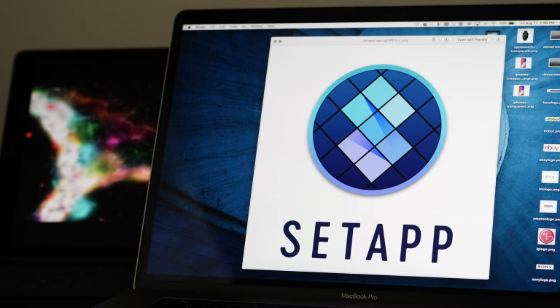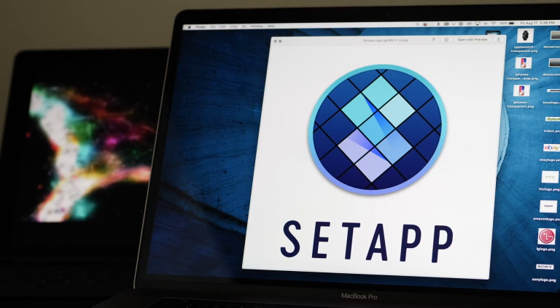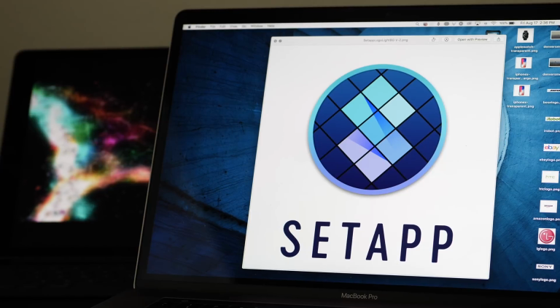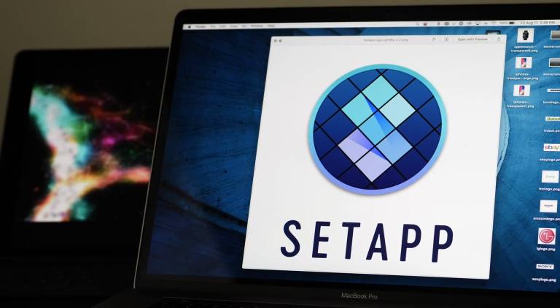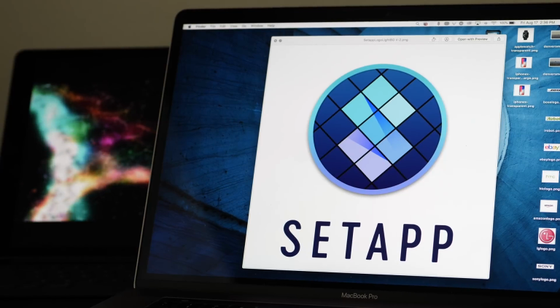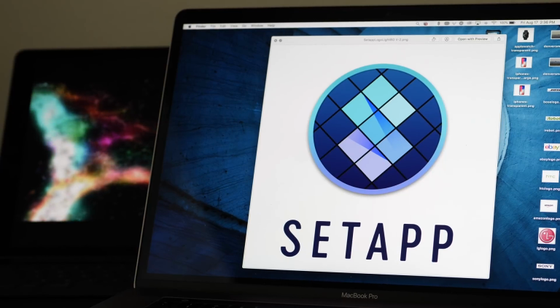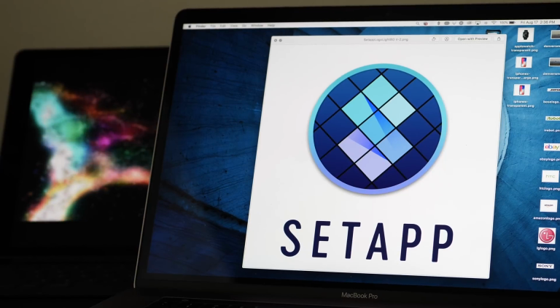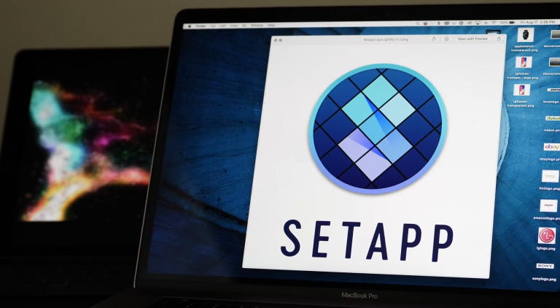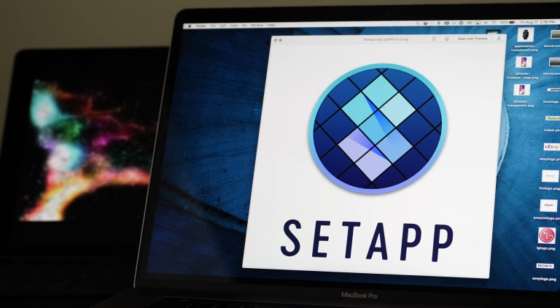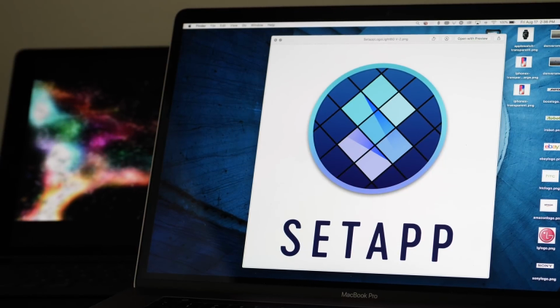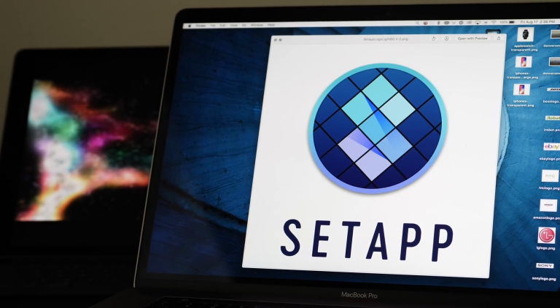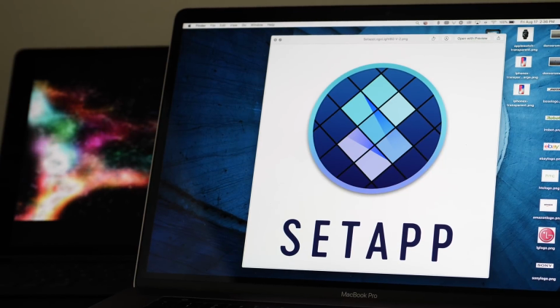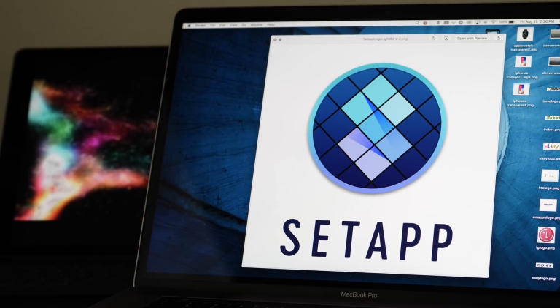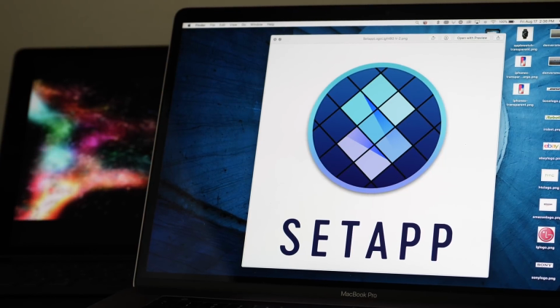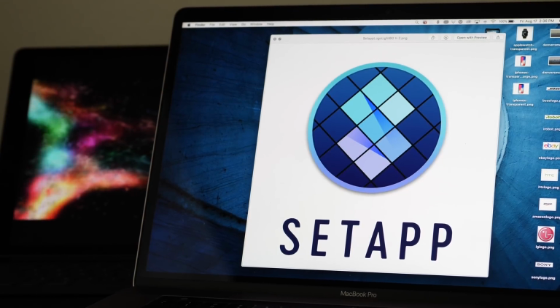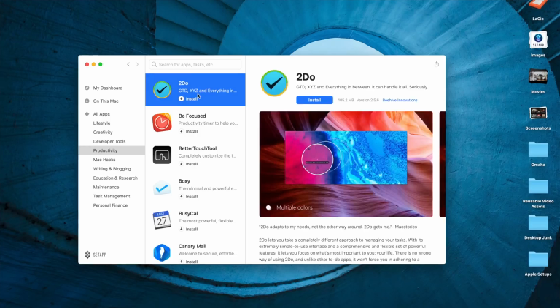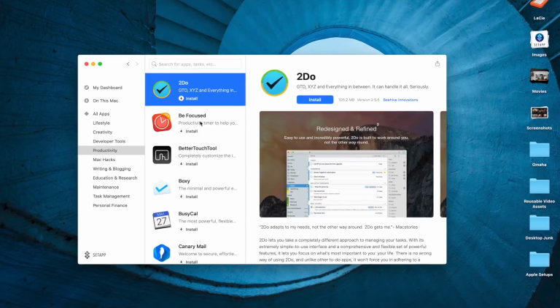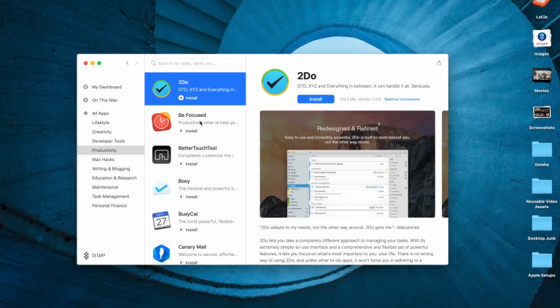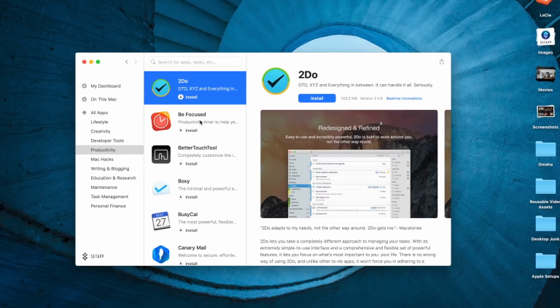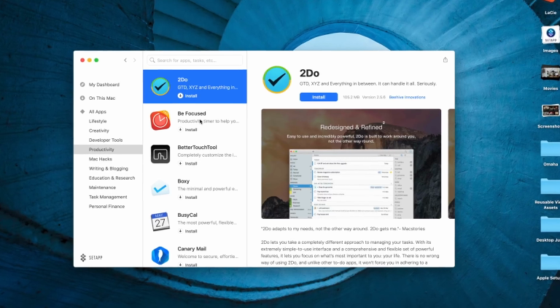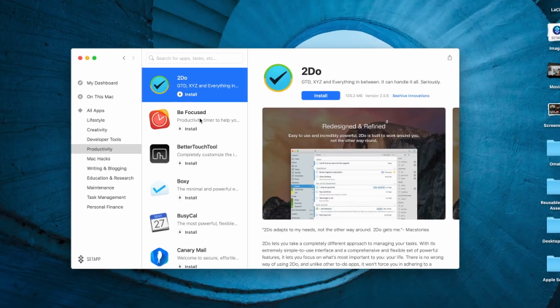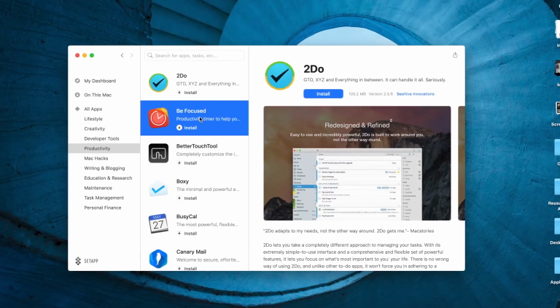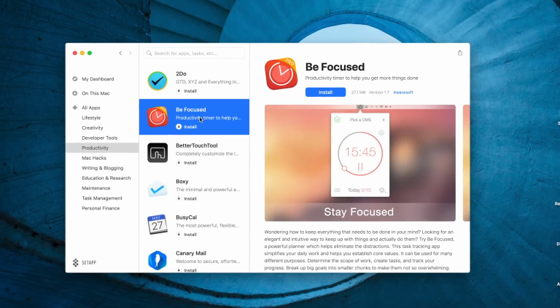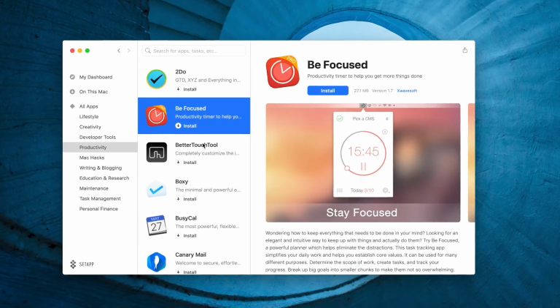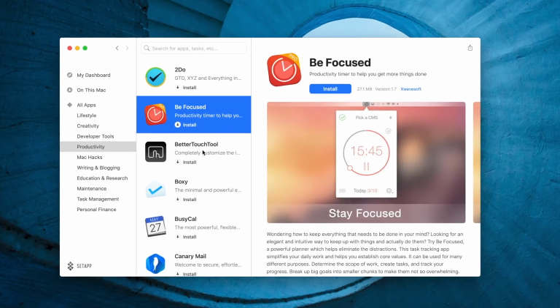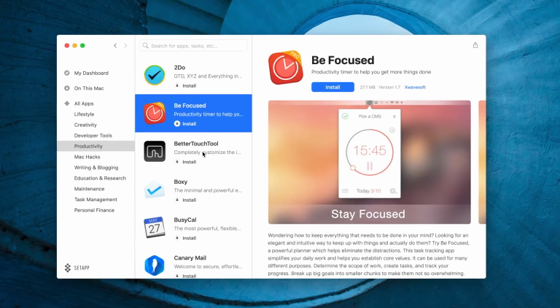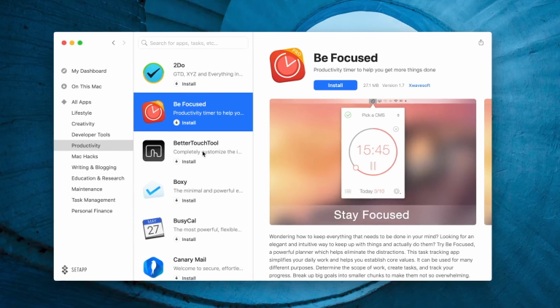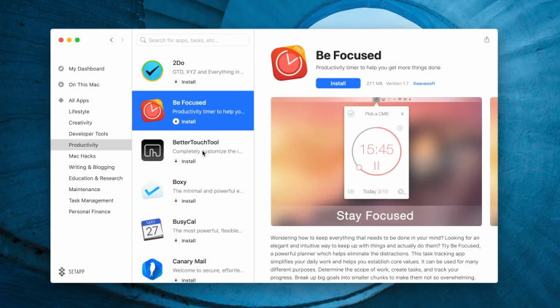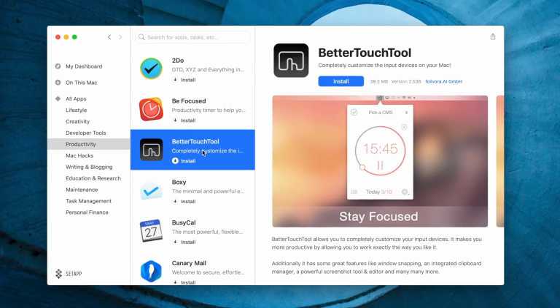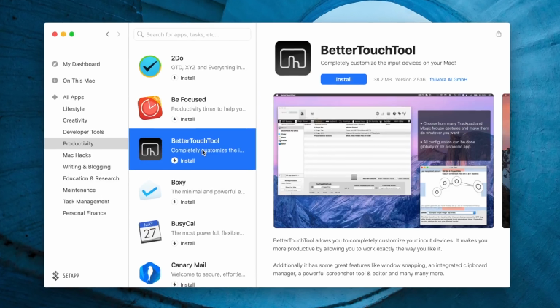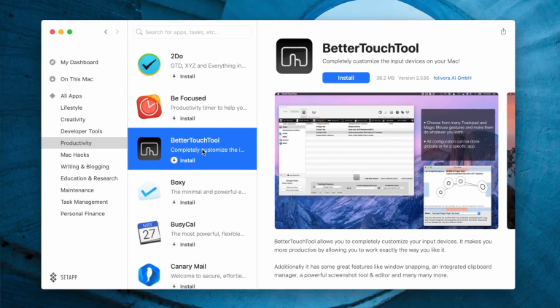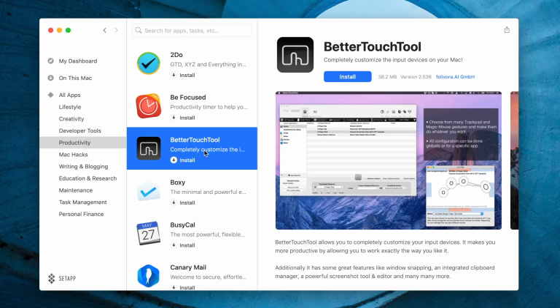Big thanks to Setapp for sponsoring our channel this month. Setapp — an app for every job already on your Mac.